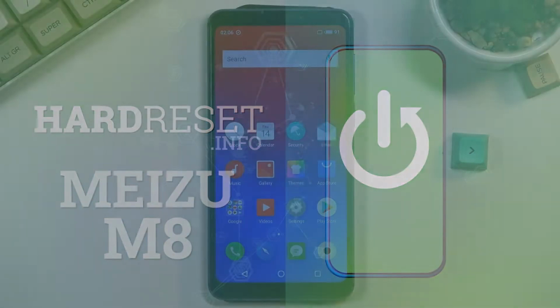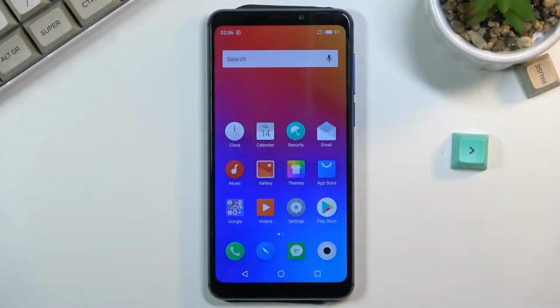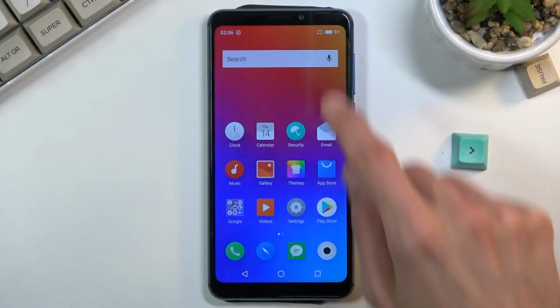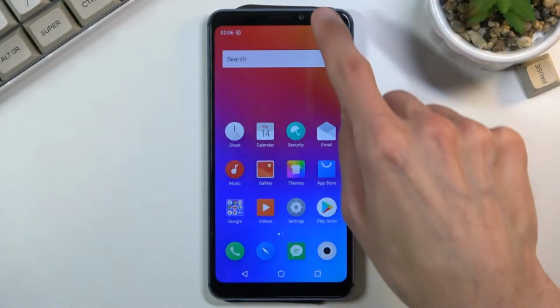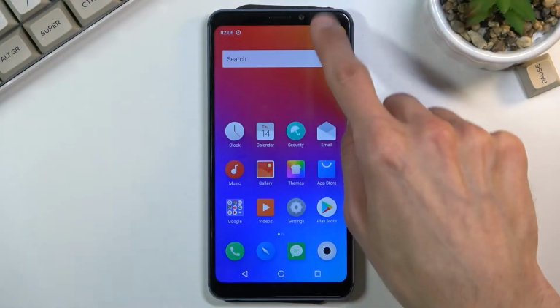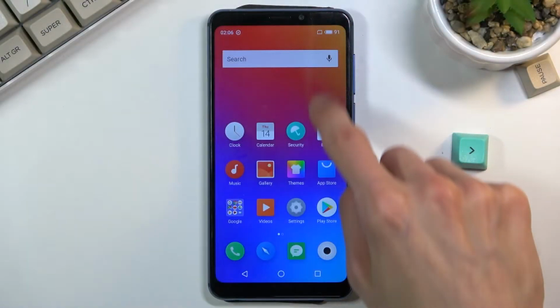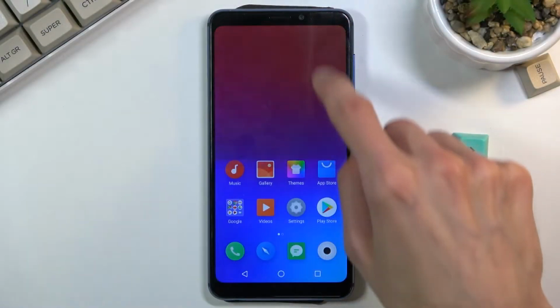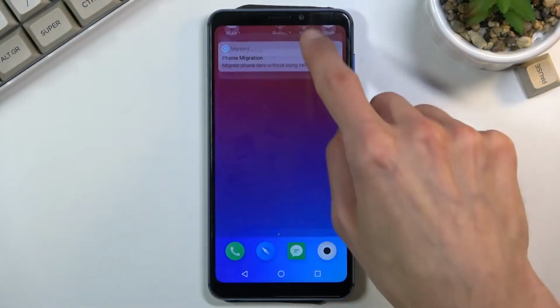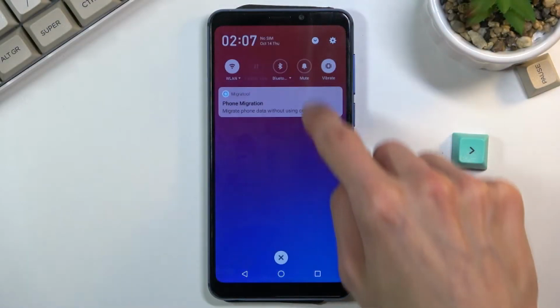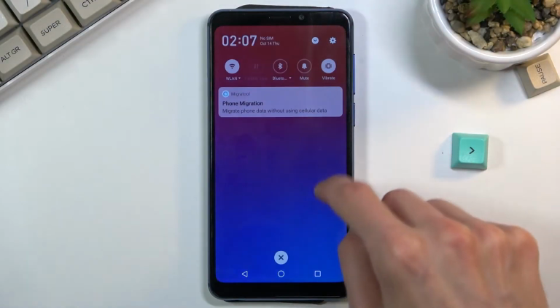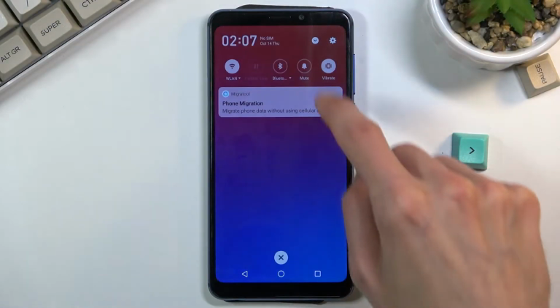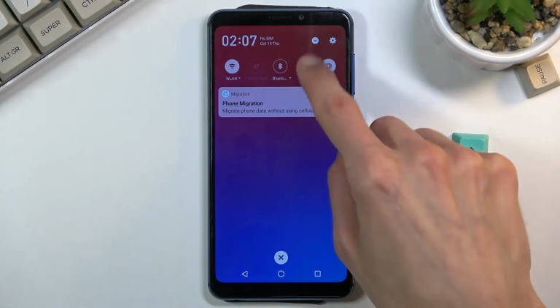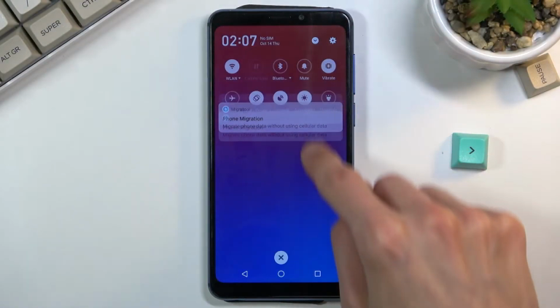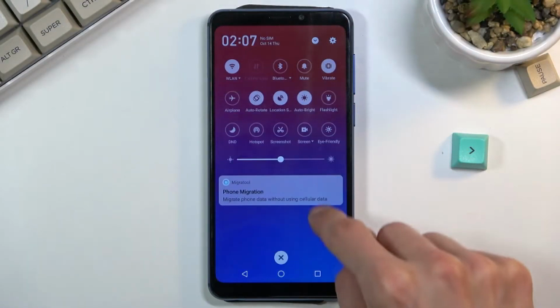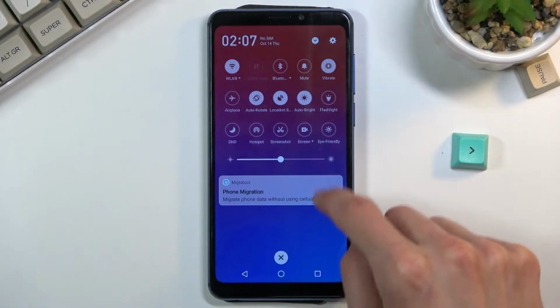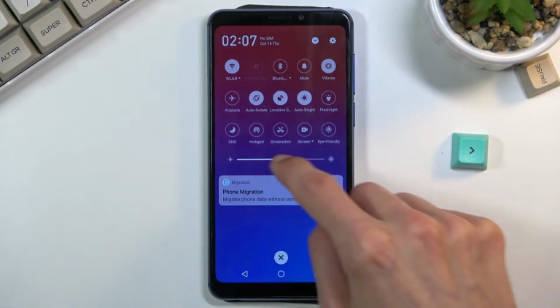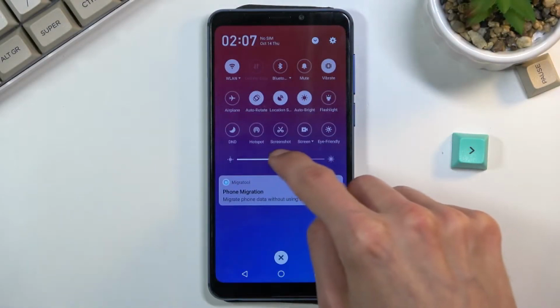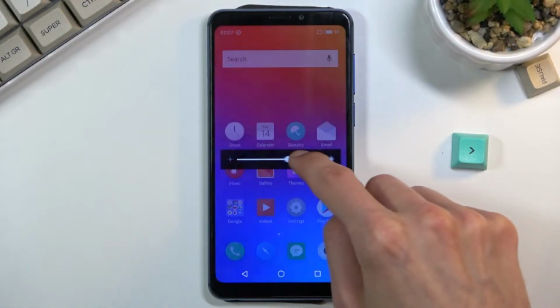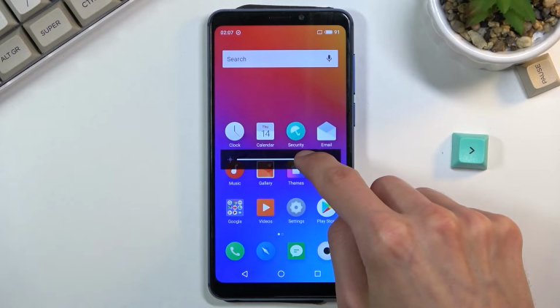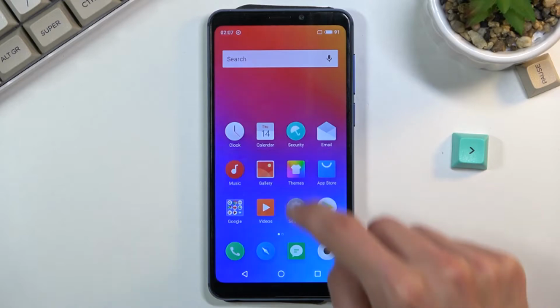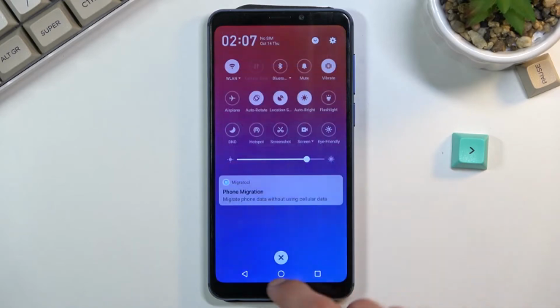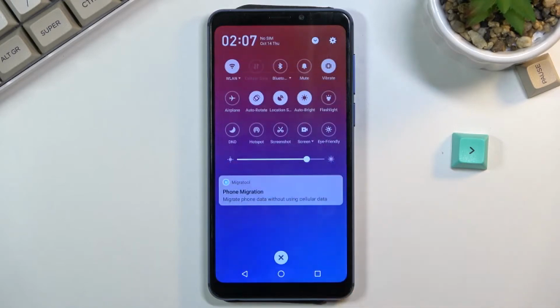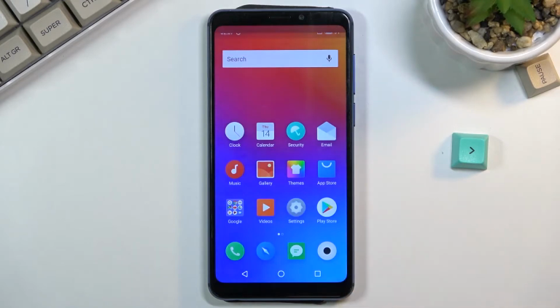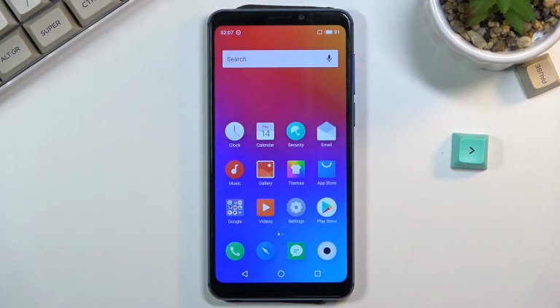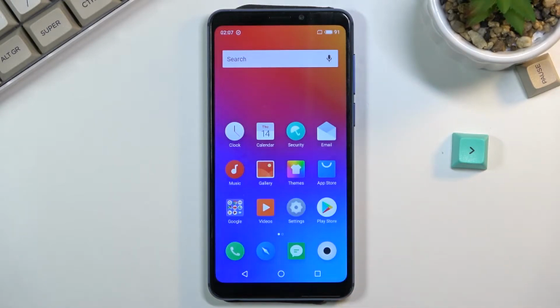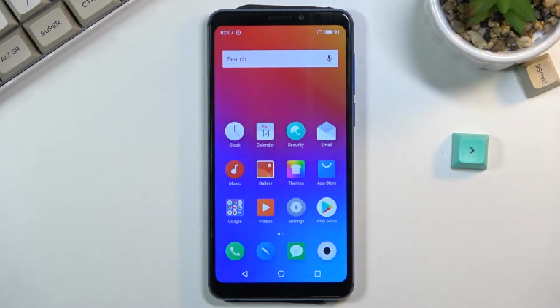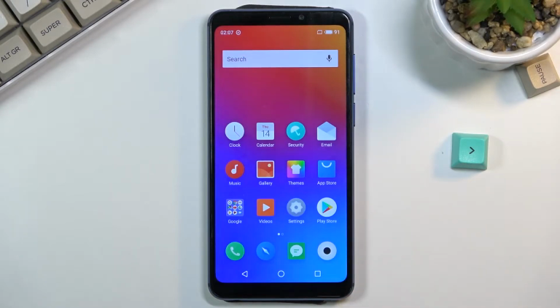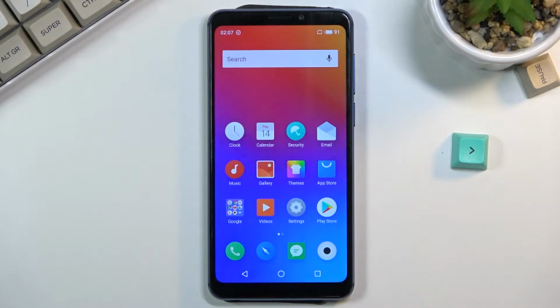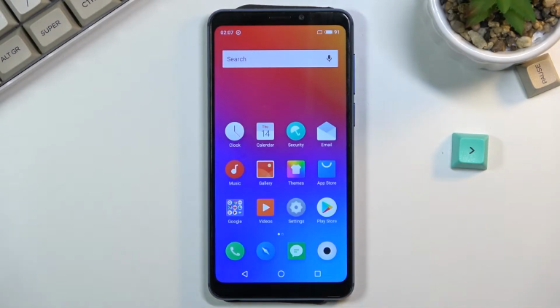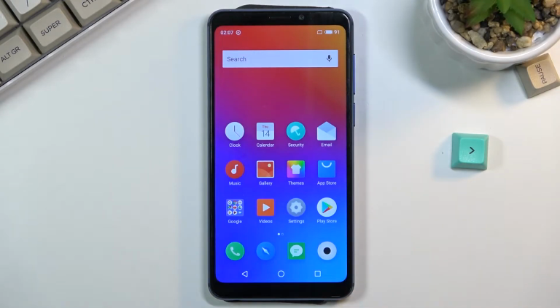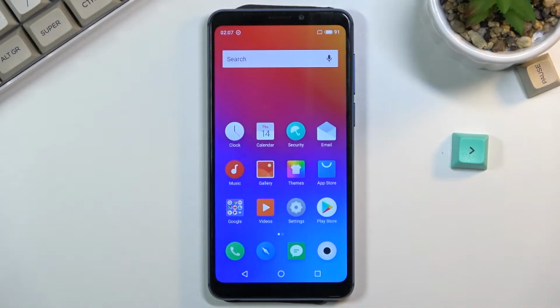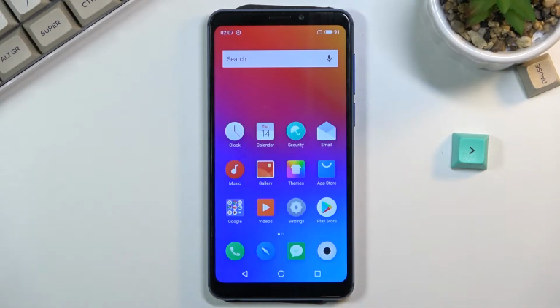Welcome. I'm from Meizu M8 and today I'll show you how to put the device into recovery mode.